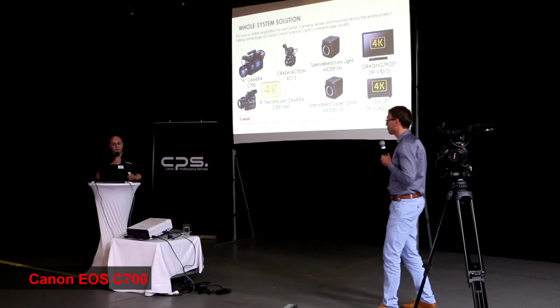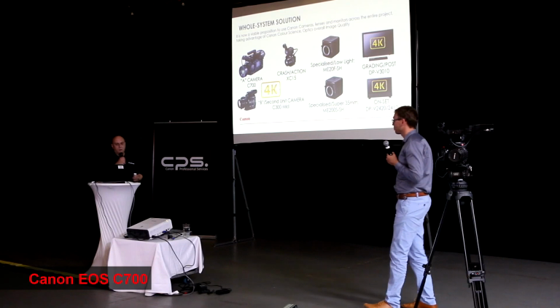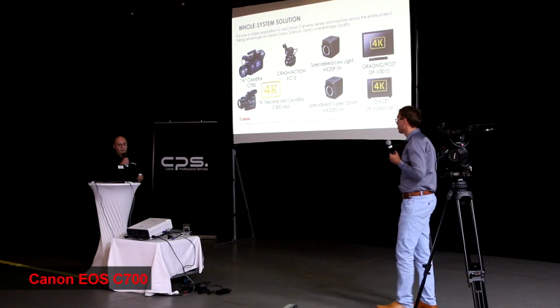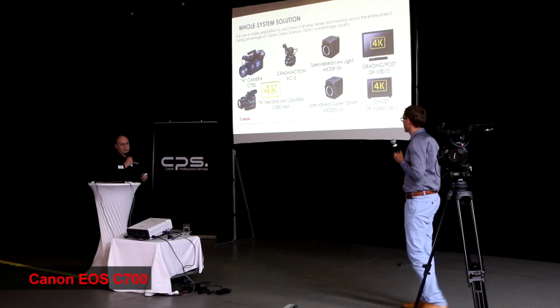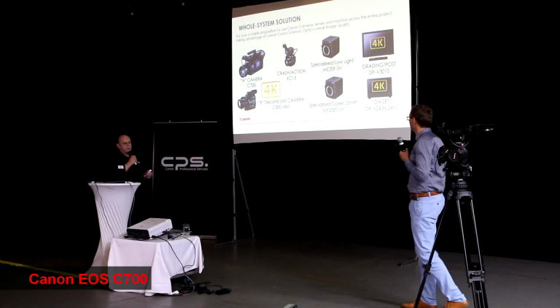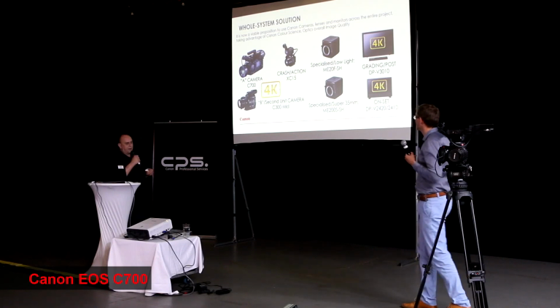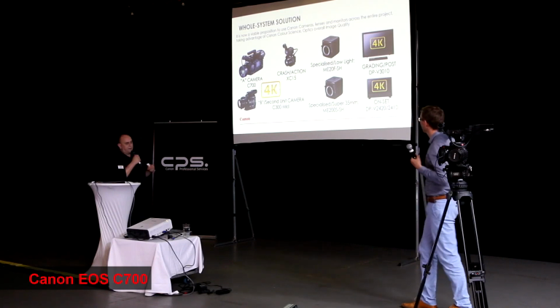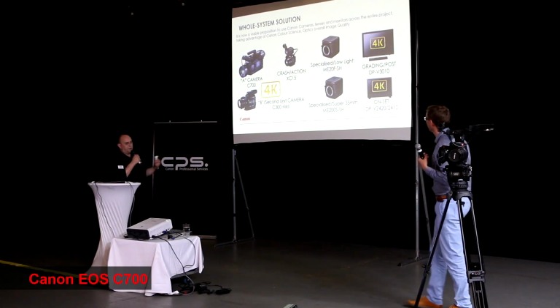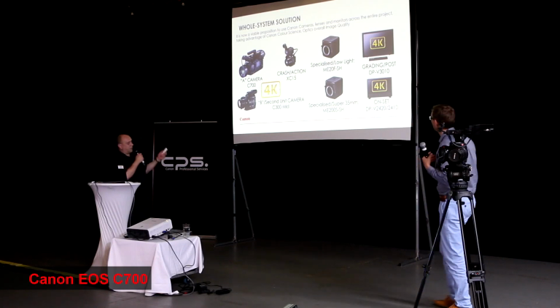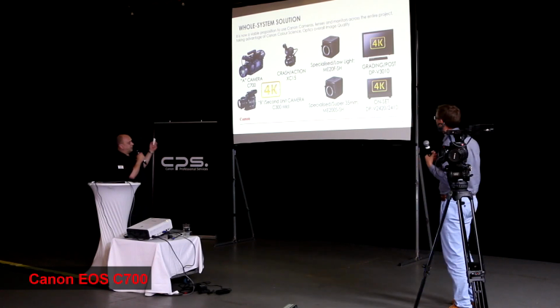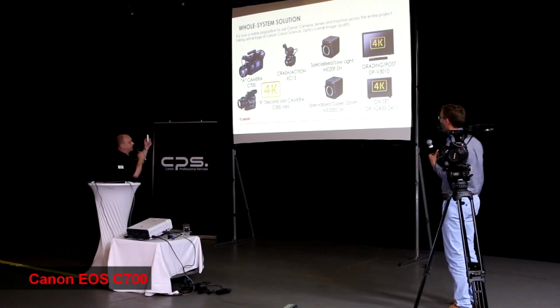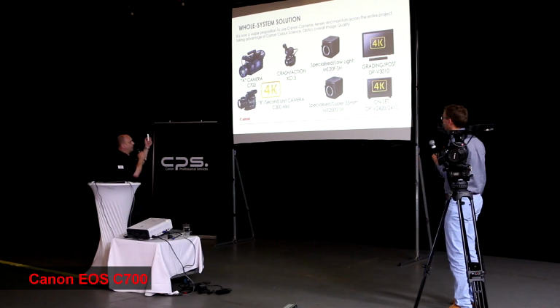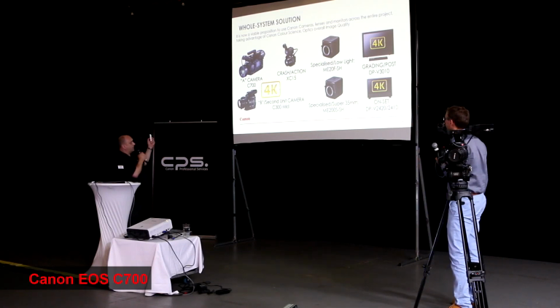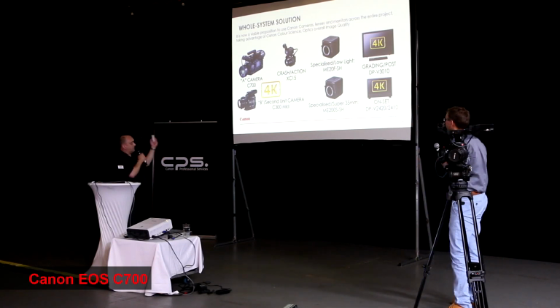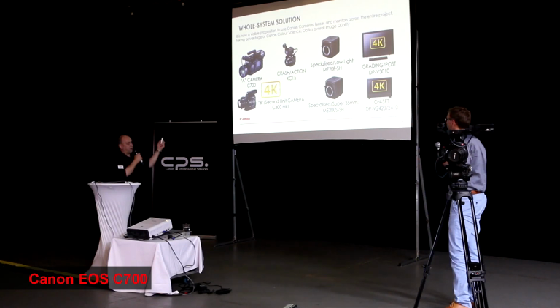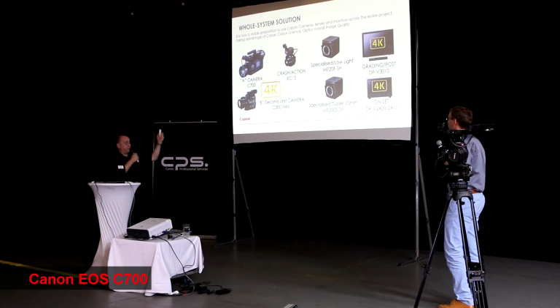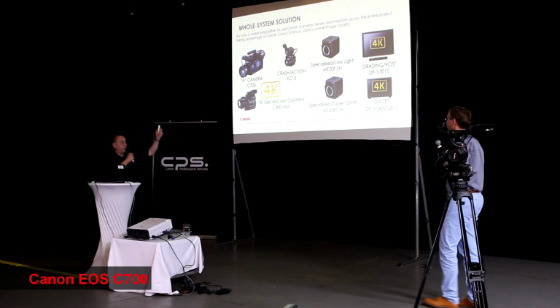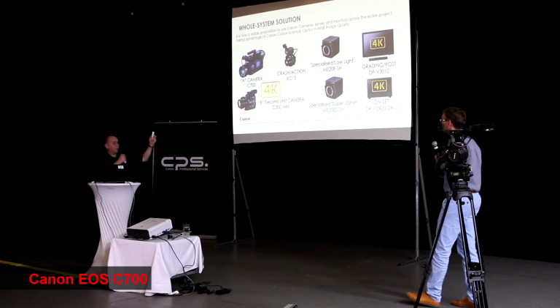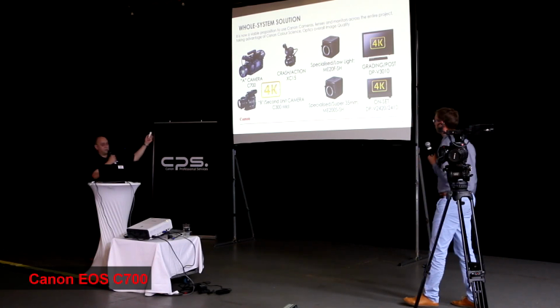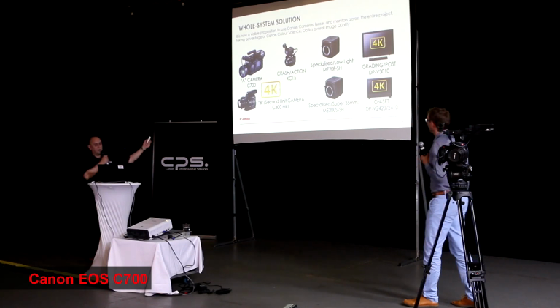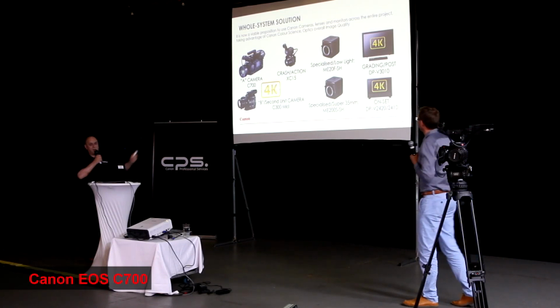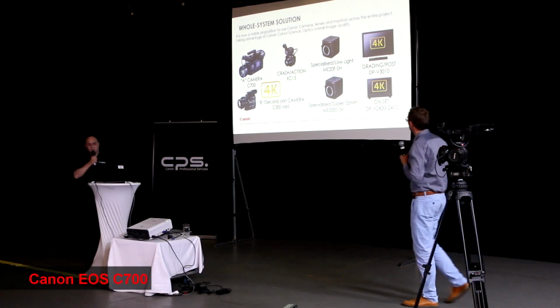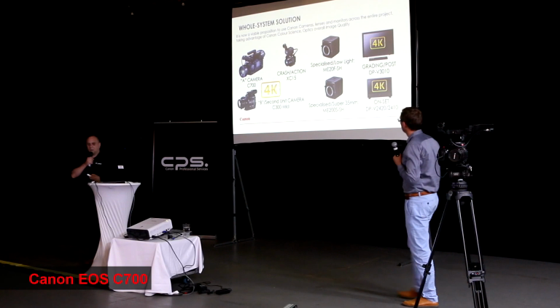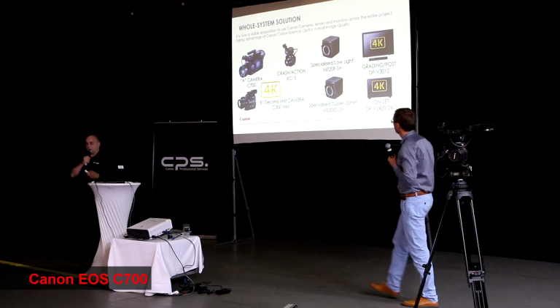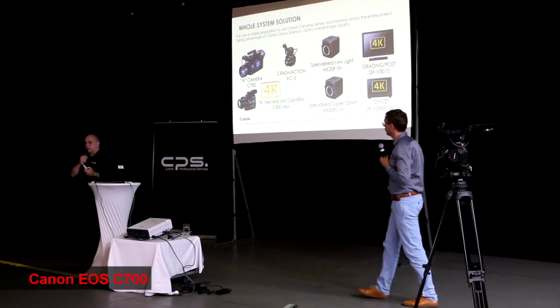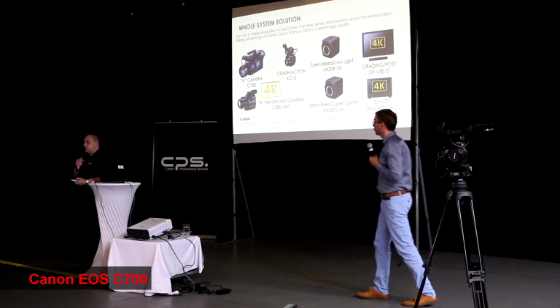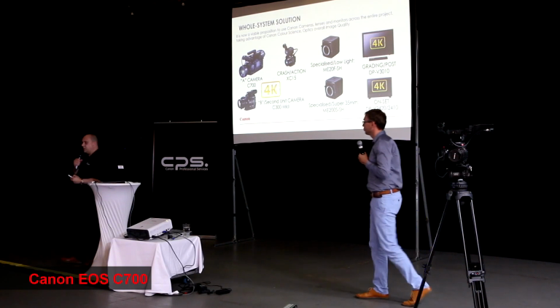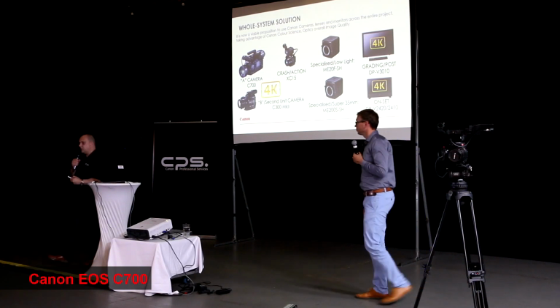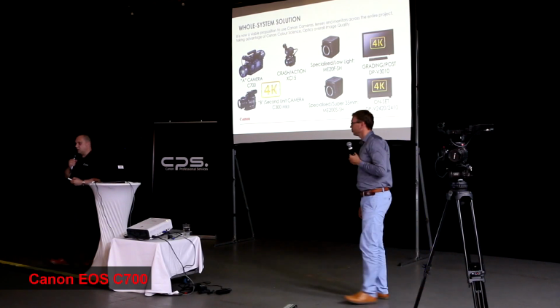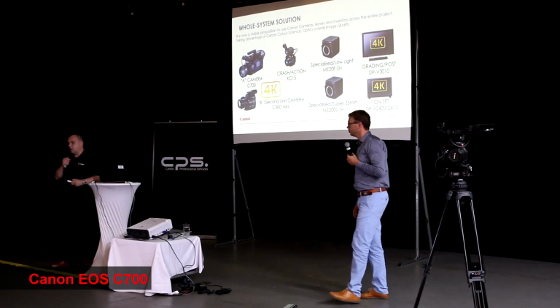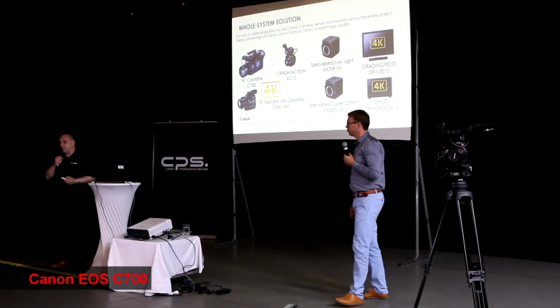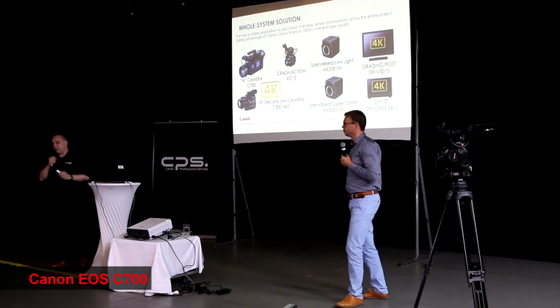Unless there are any further questions on the C700 or the Cinema EOS, I'd like to introduce you to our new baby.